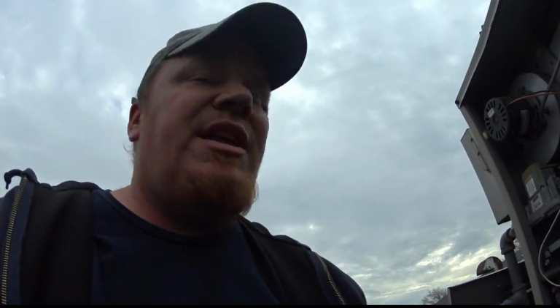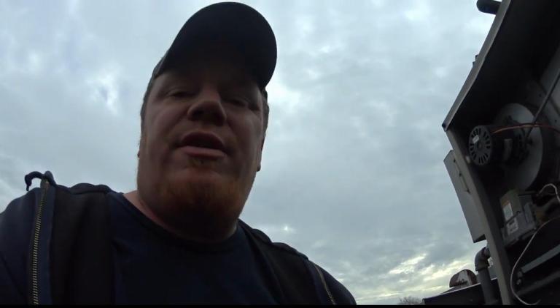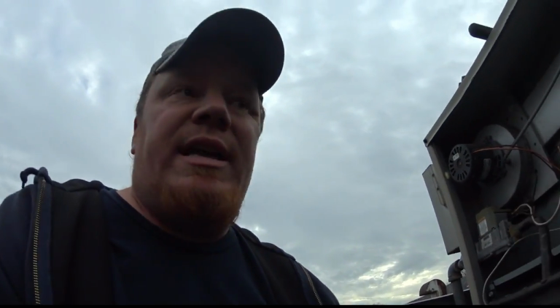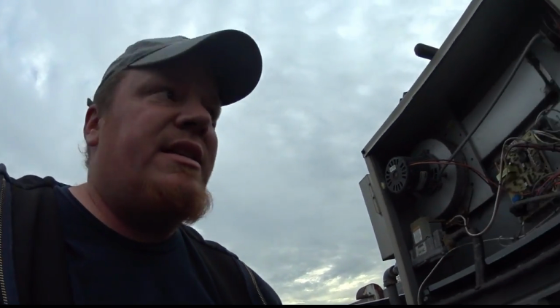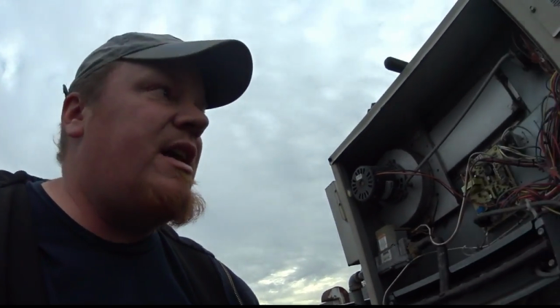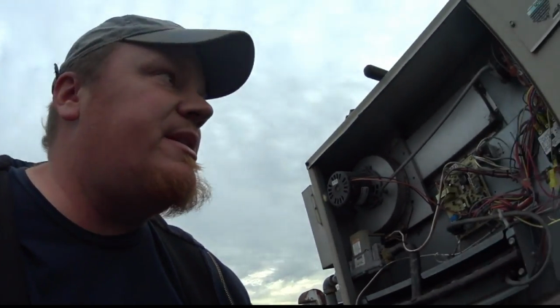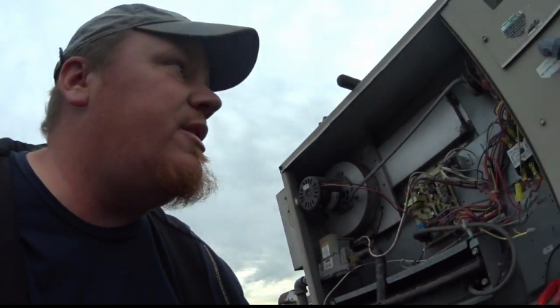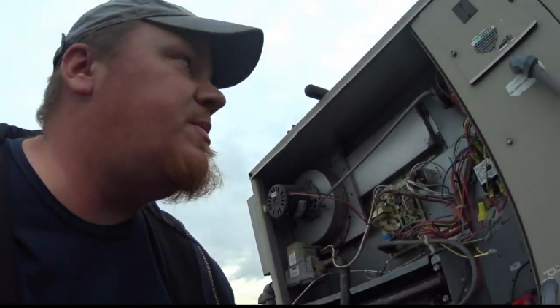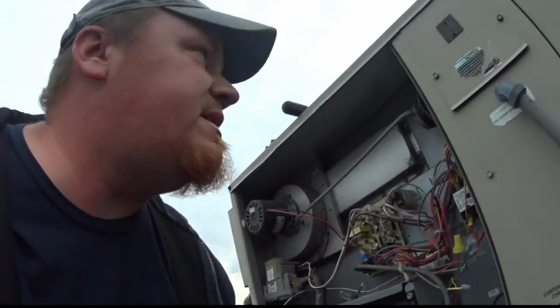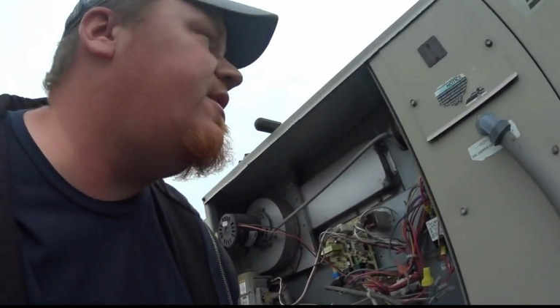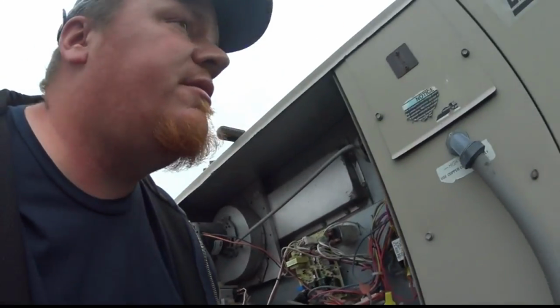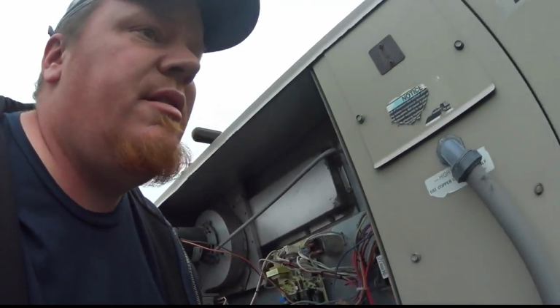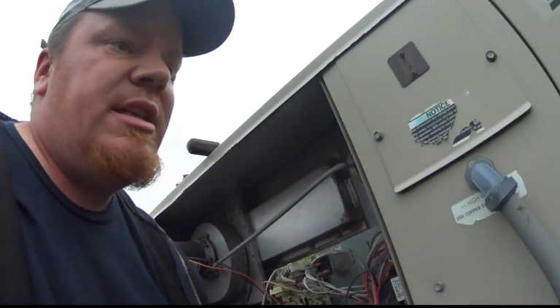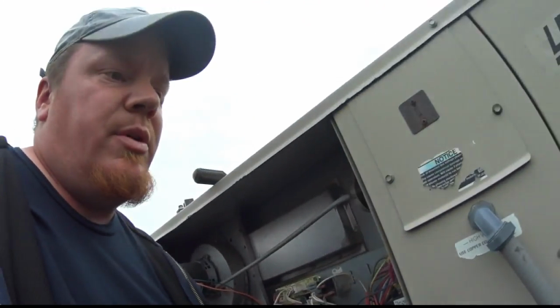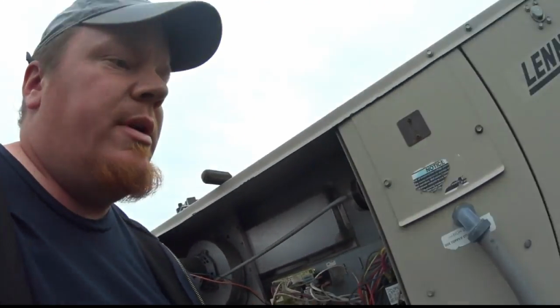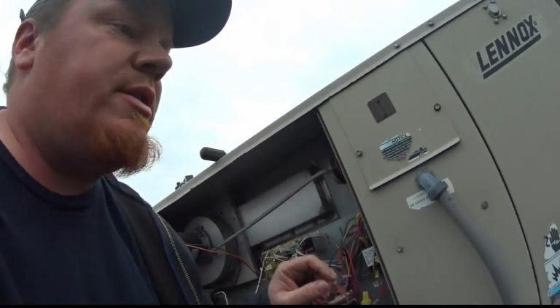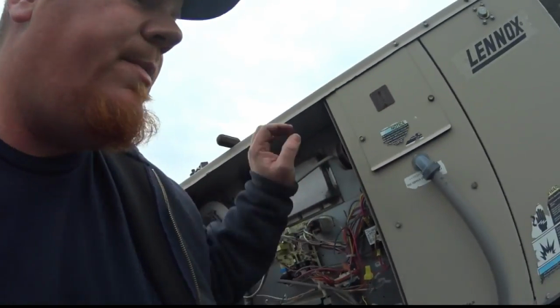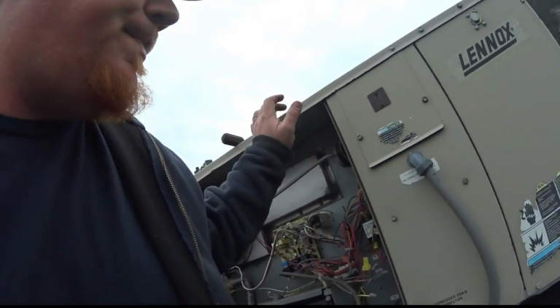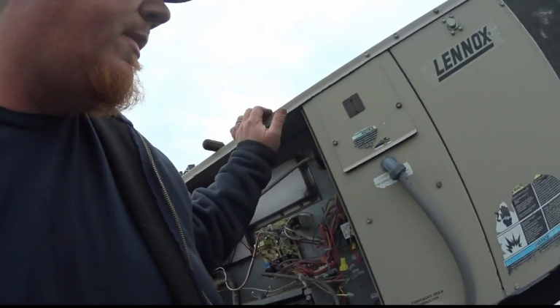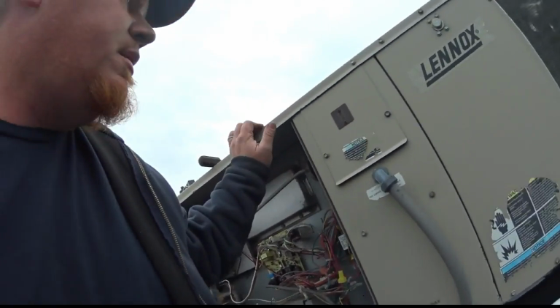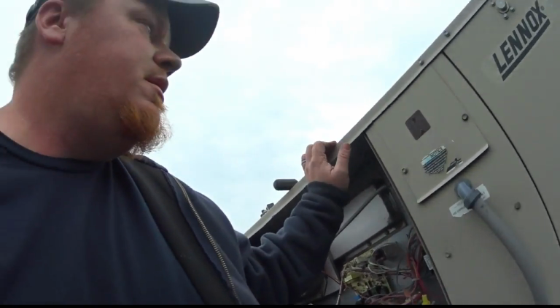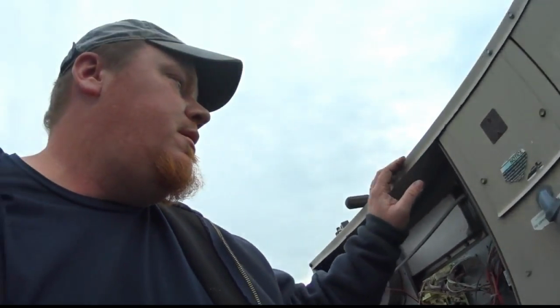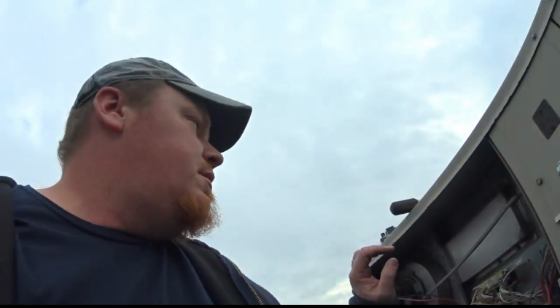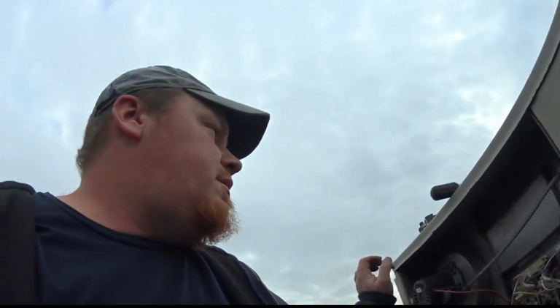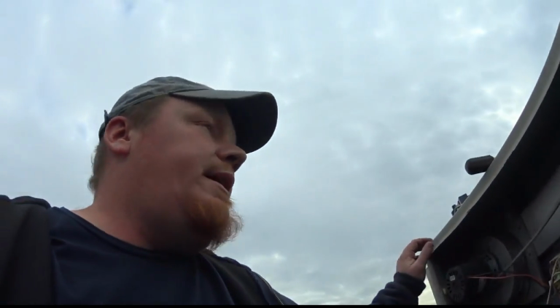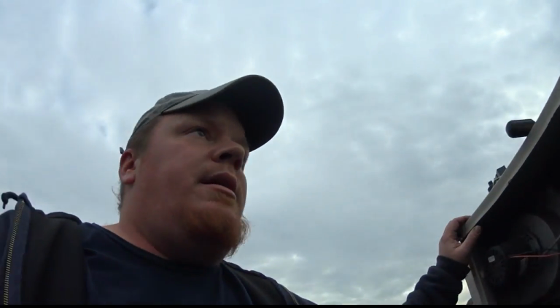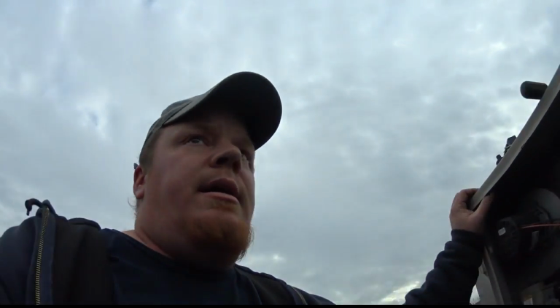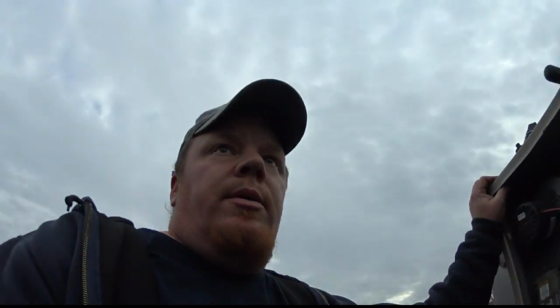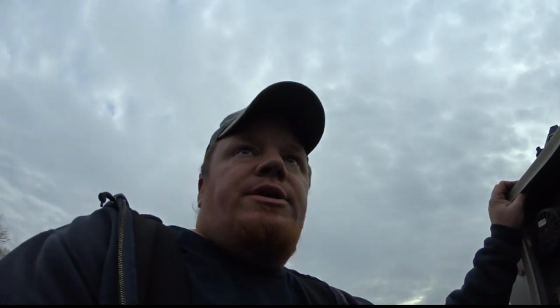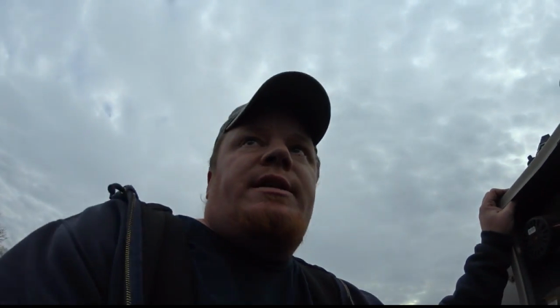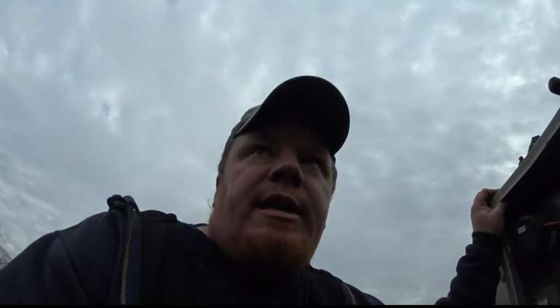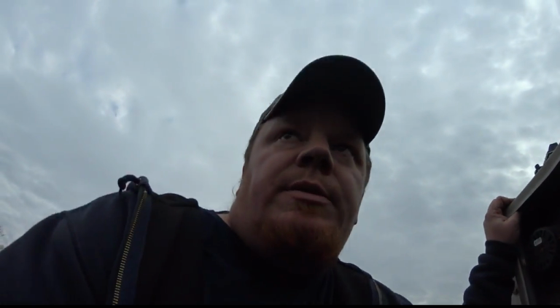Nothing really else to say about this unit. It's a pretty standard, typical unit. All right, I will catch you guys on the next one.